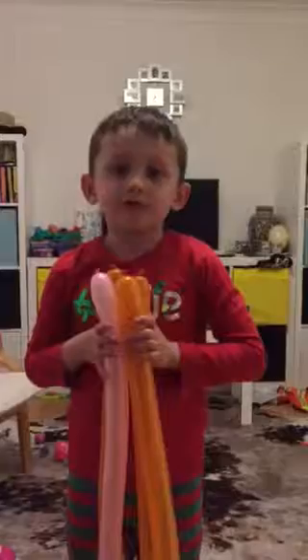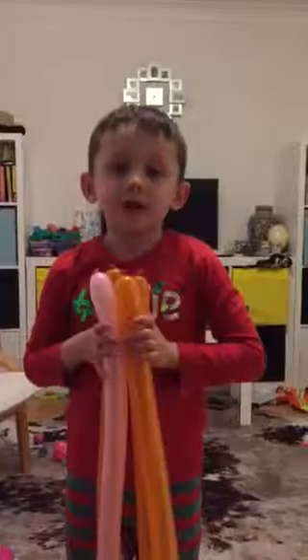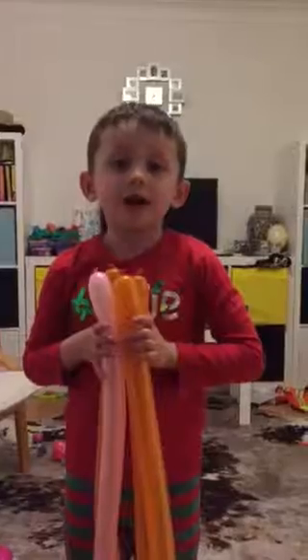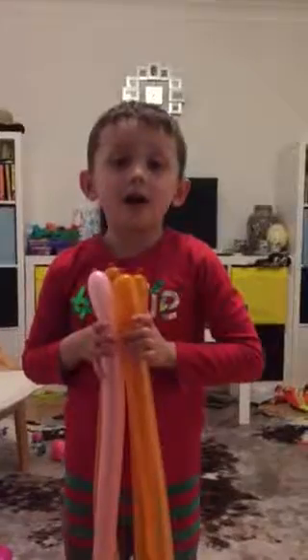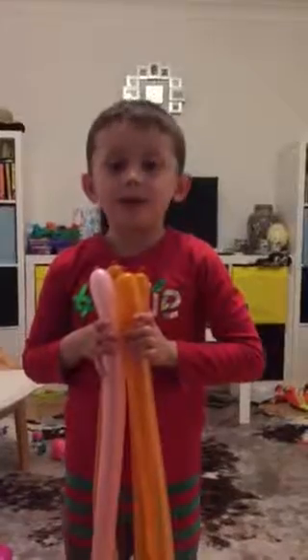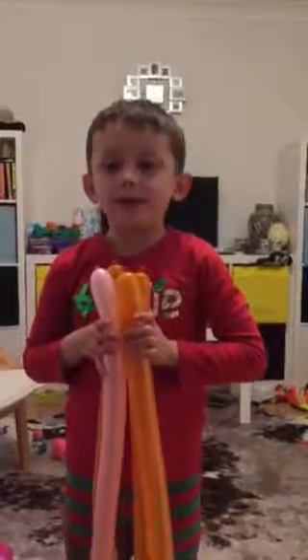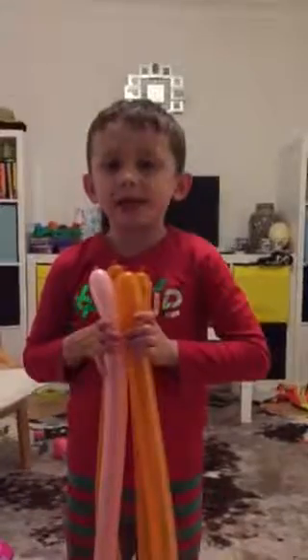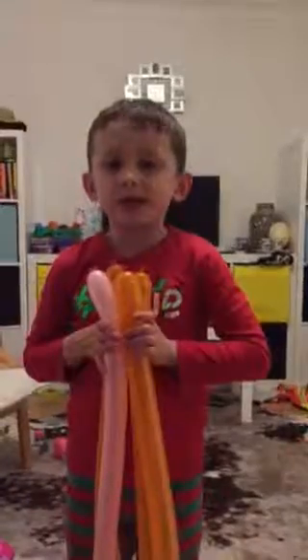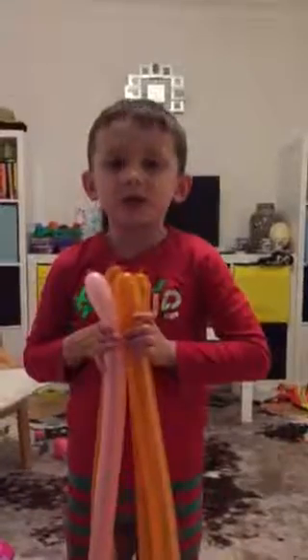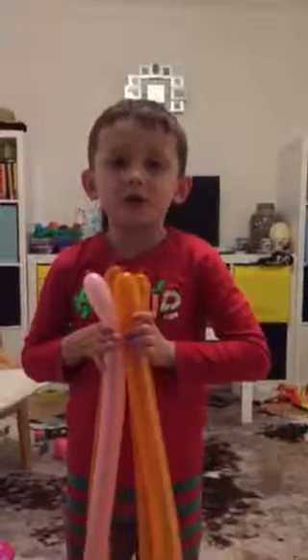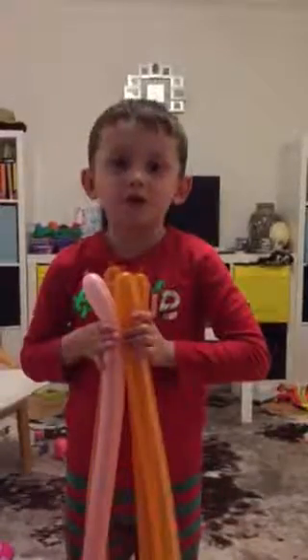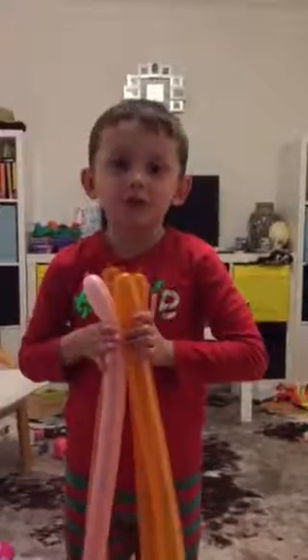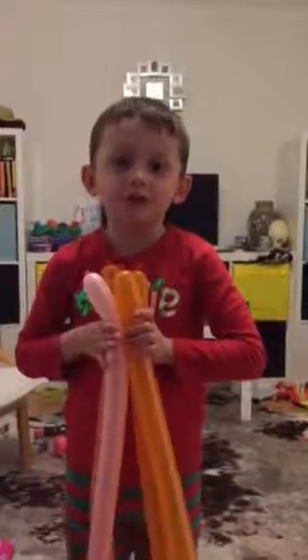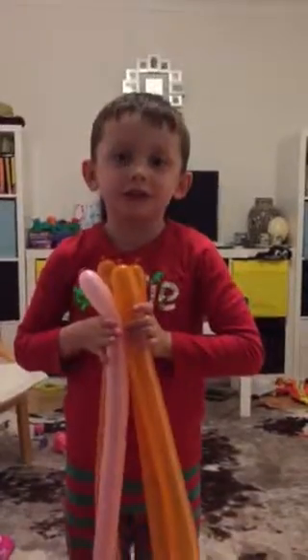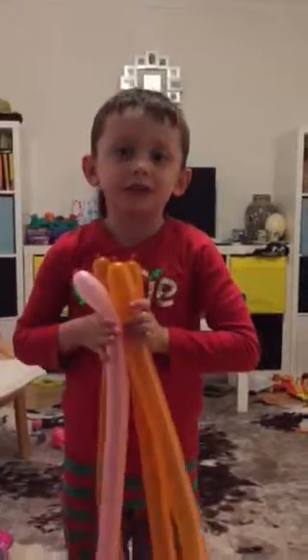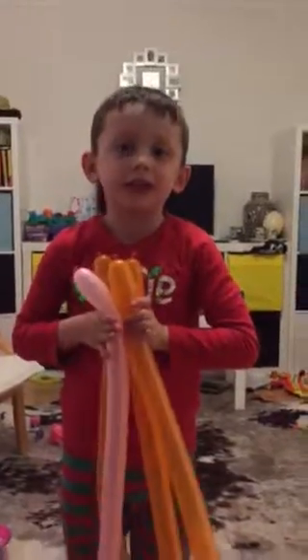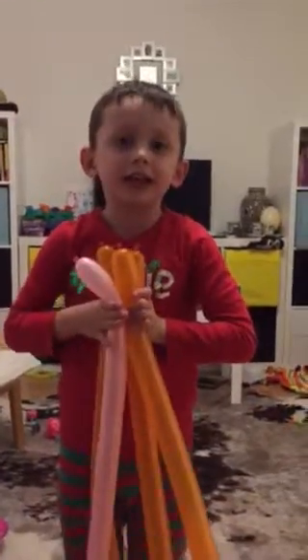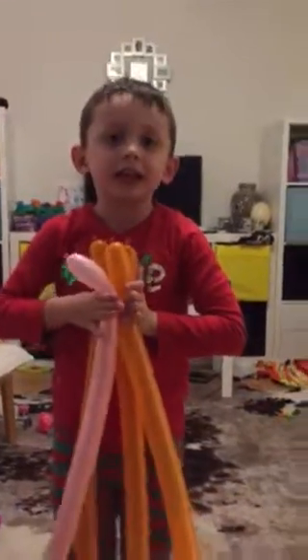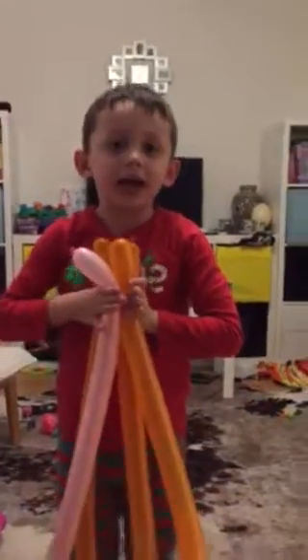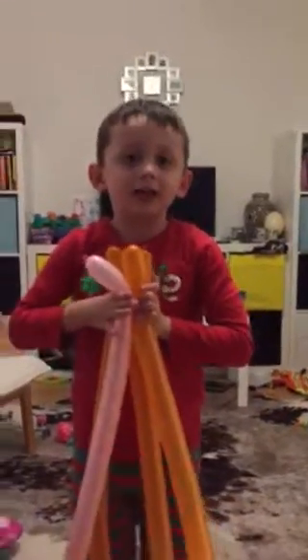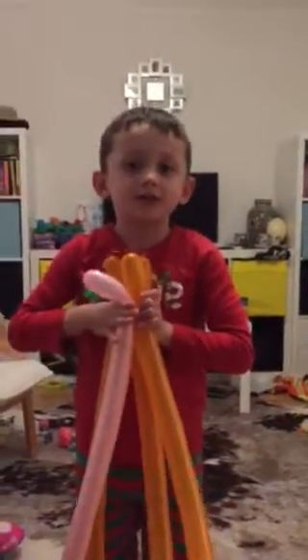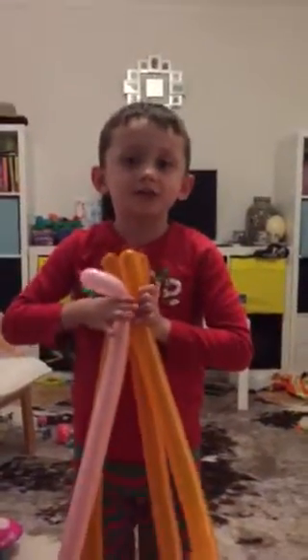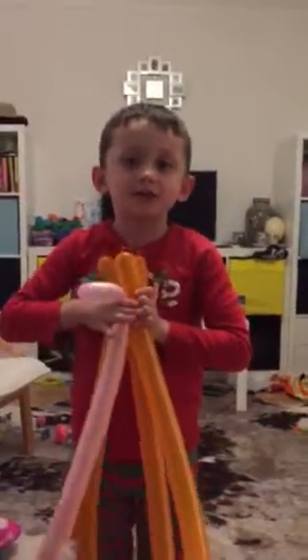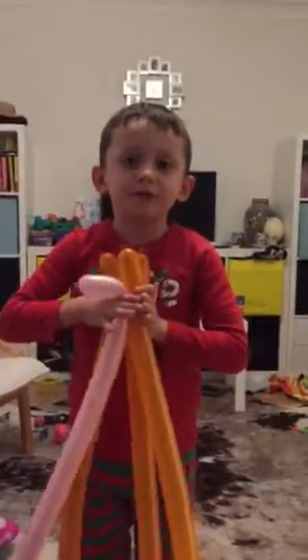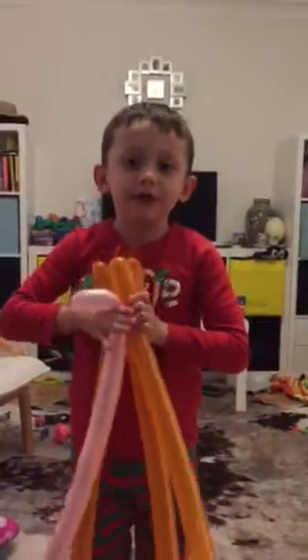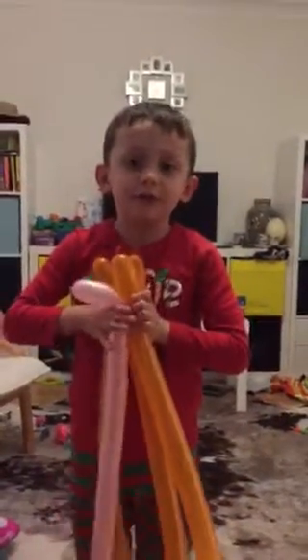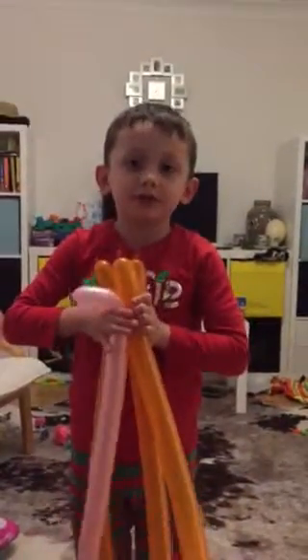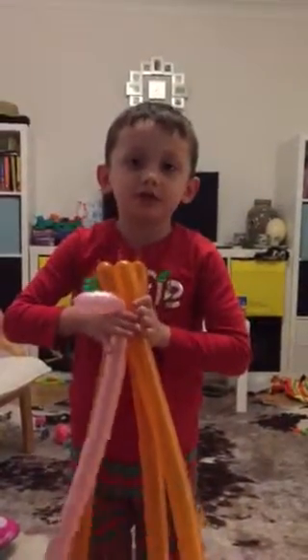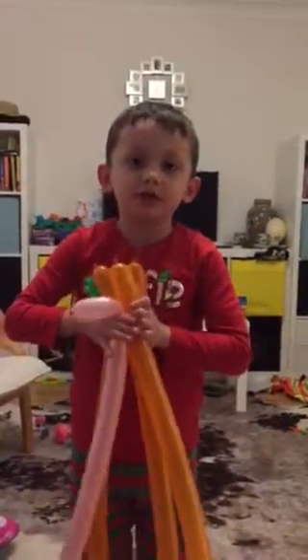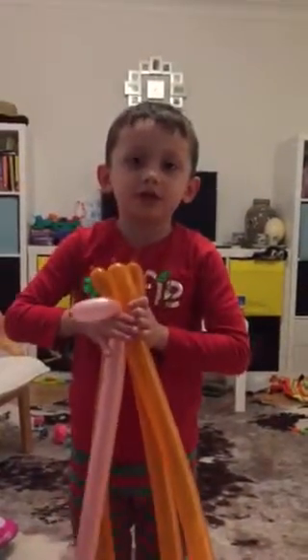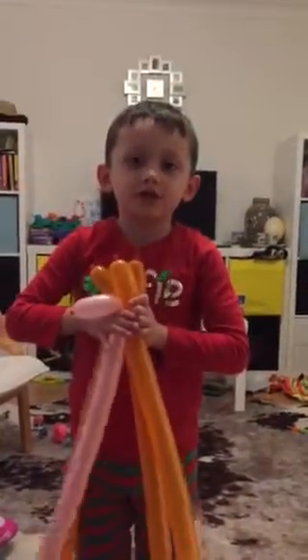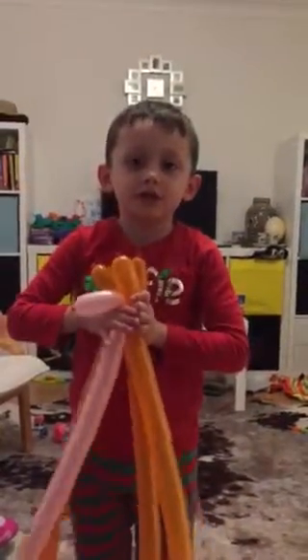Hello everyone, I'm making an octopus today and we're going to put it on YouTube.